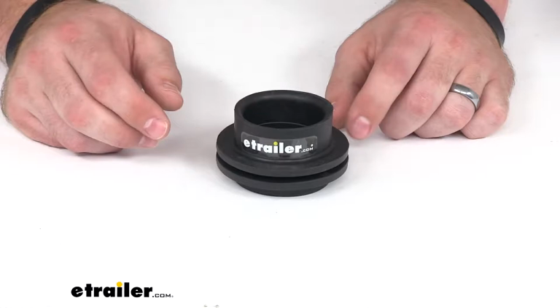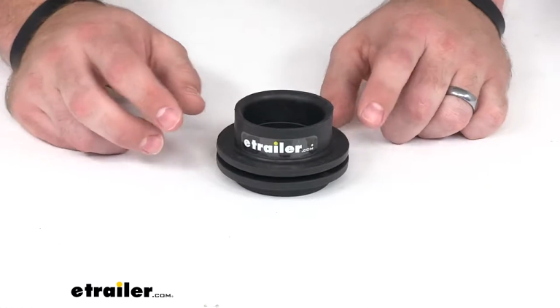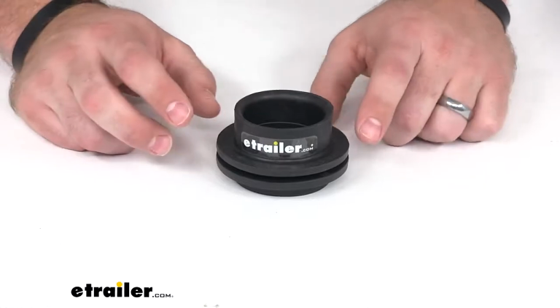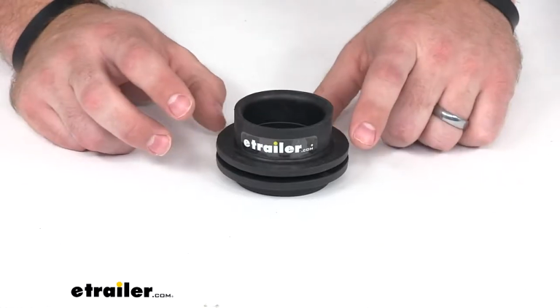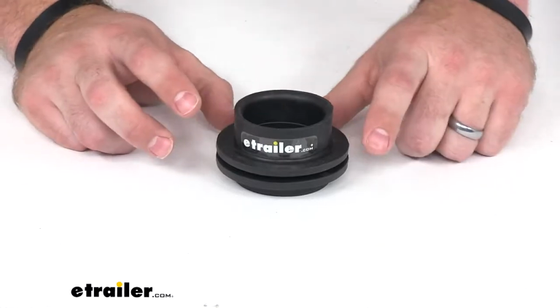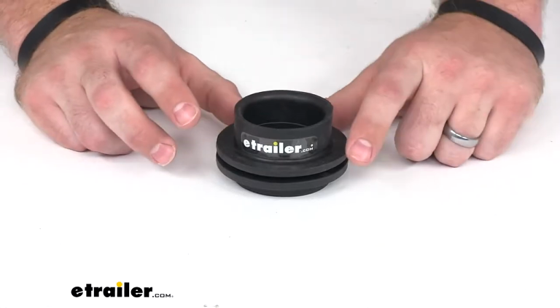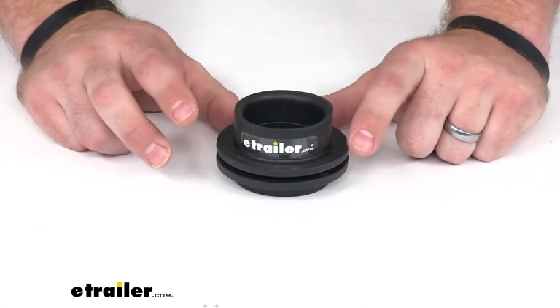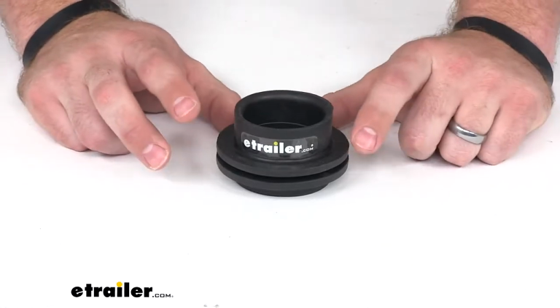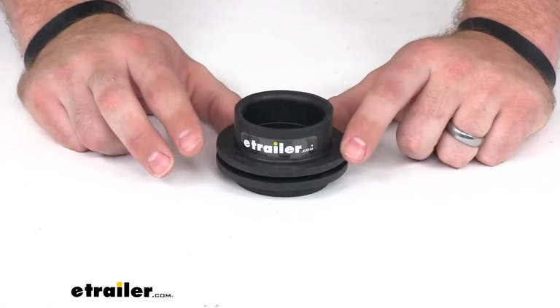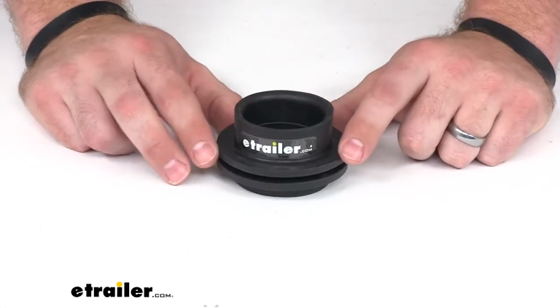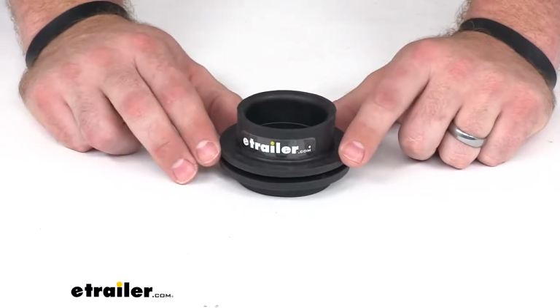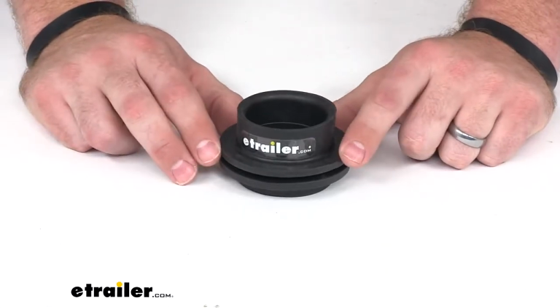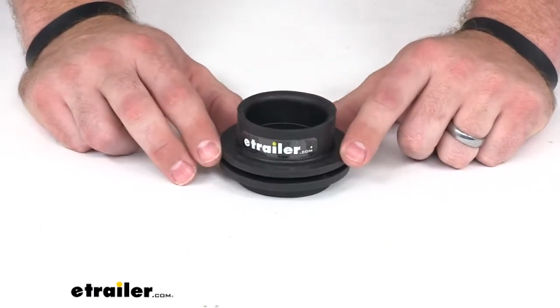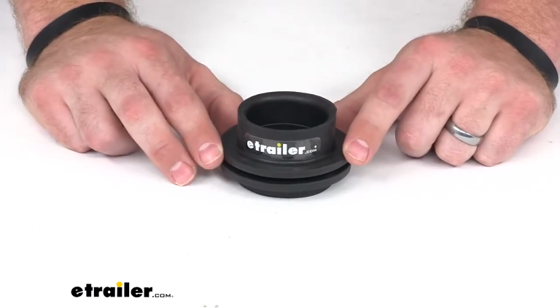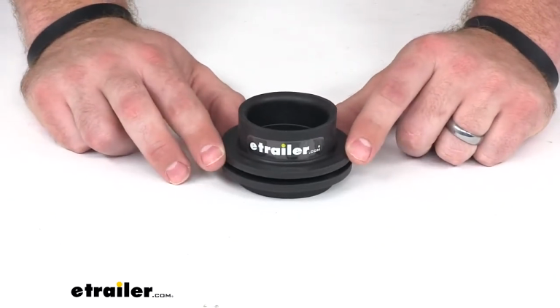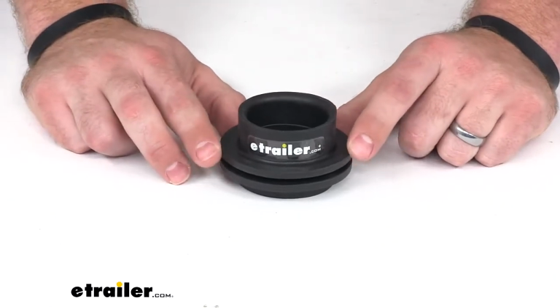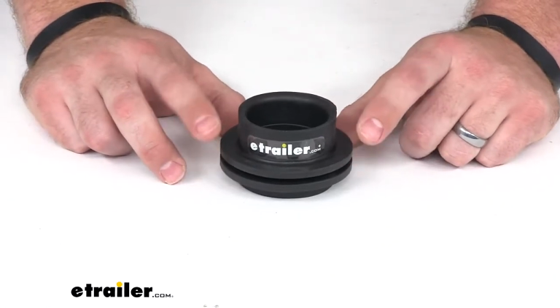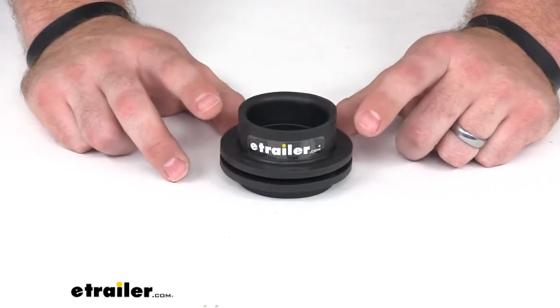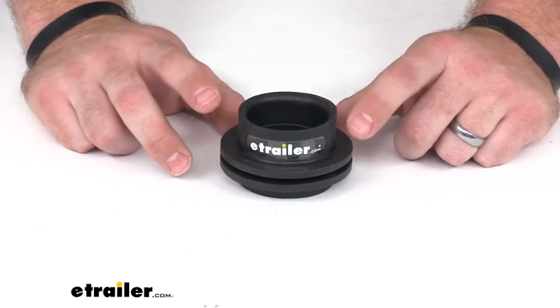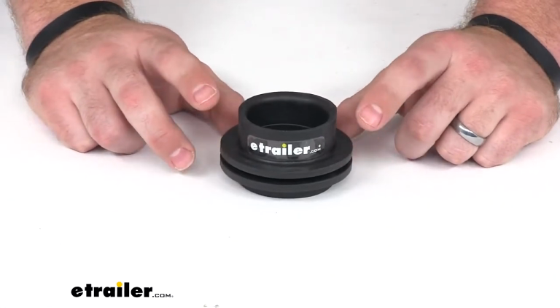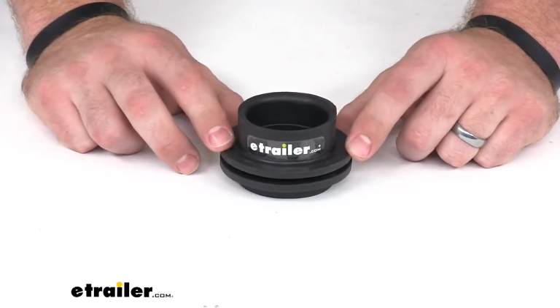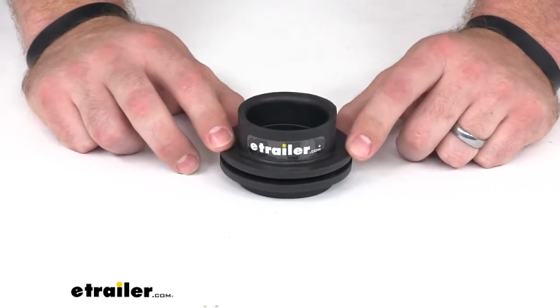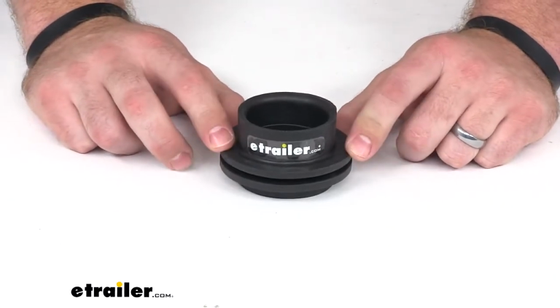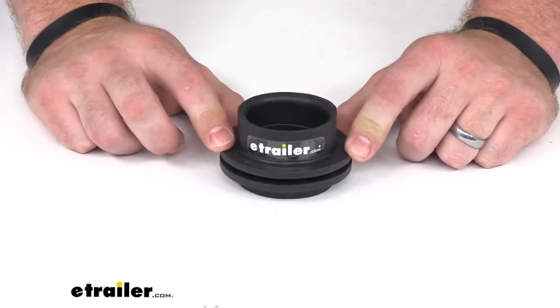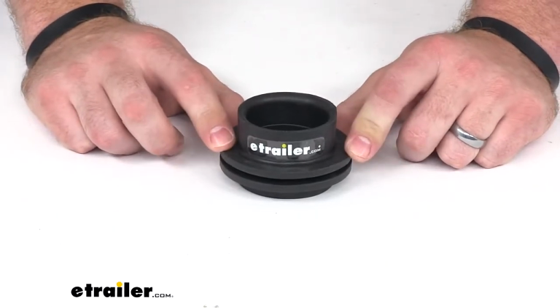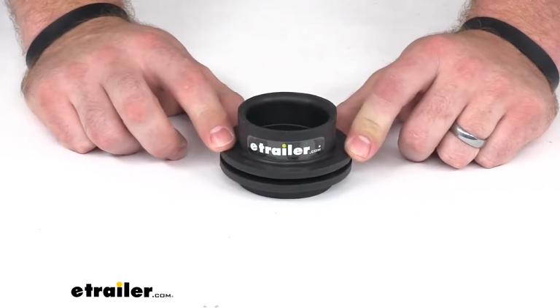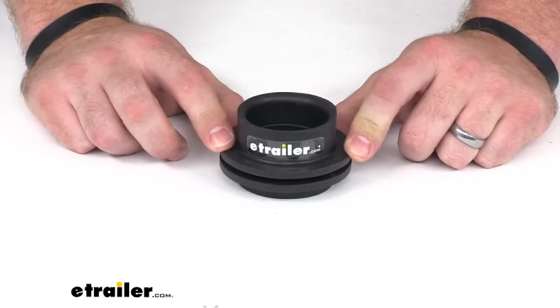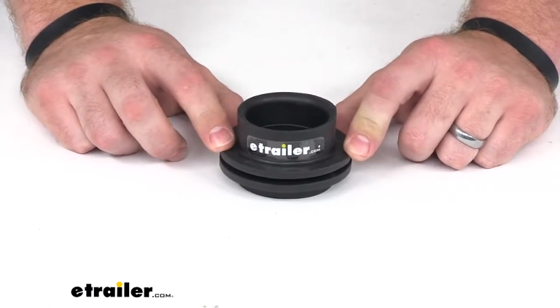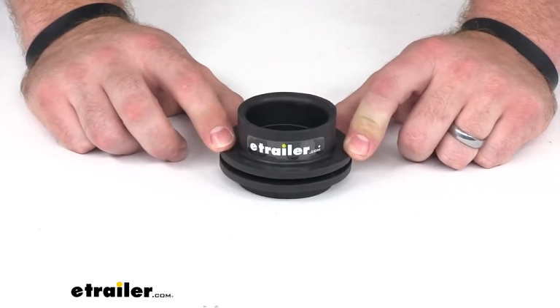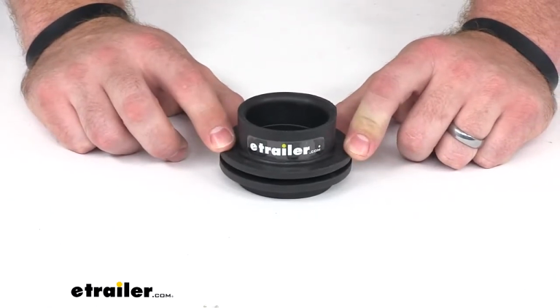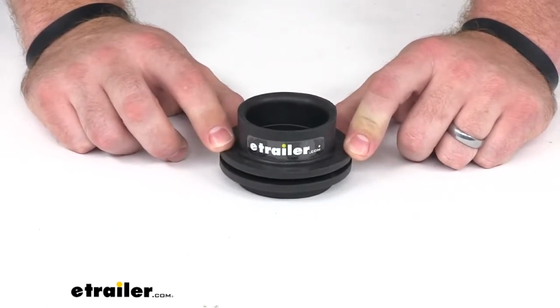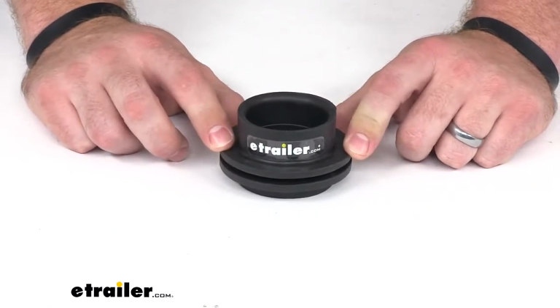Hi there, I'm Michael with eTrailer.com. Today we're taking a look at the Volterra Rubber Tank Grommet.